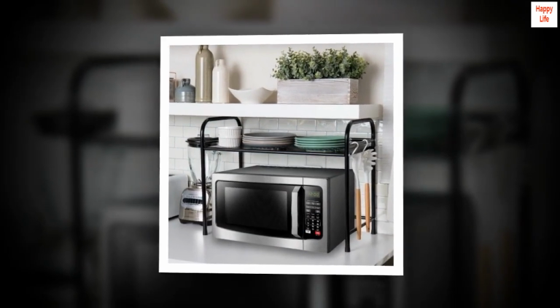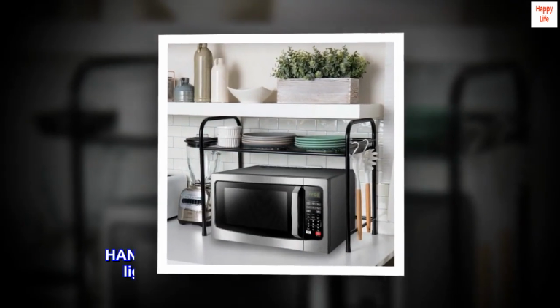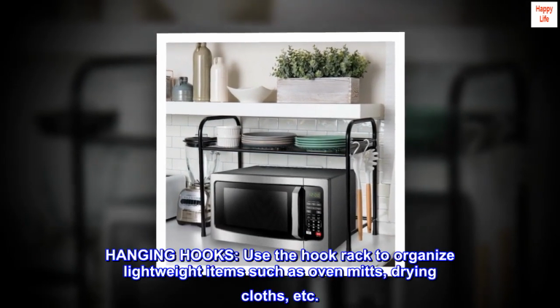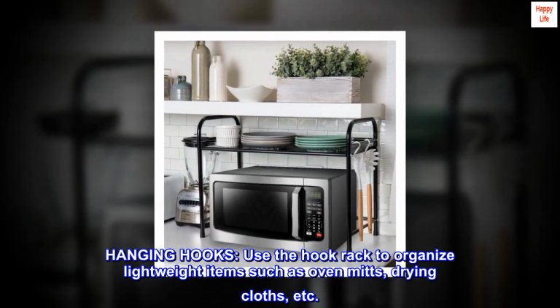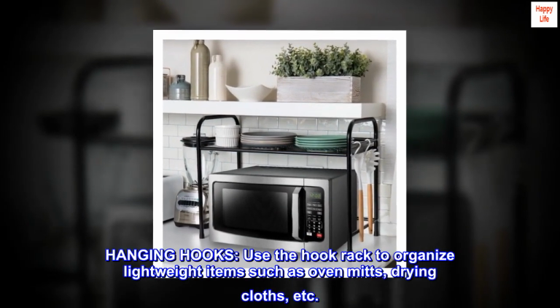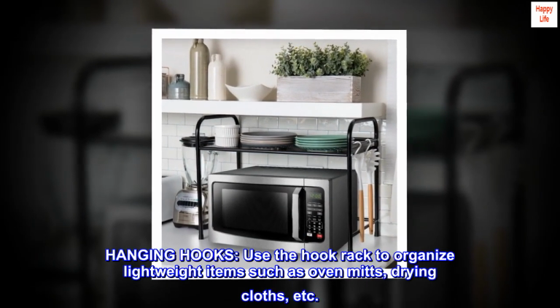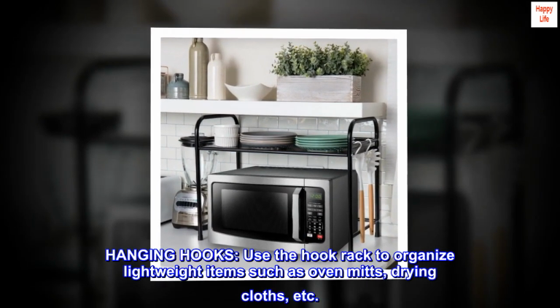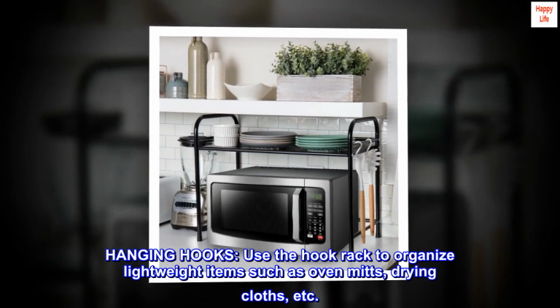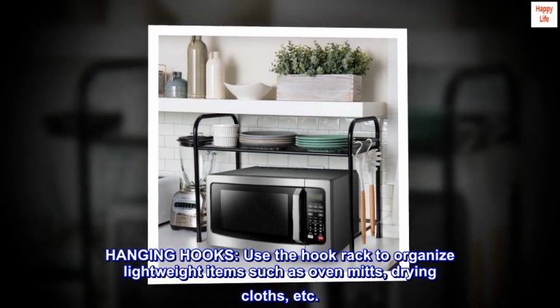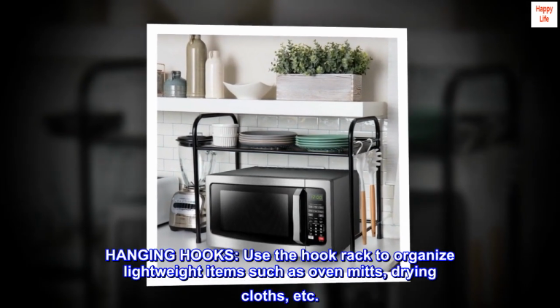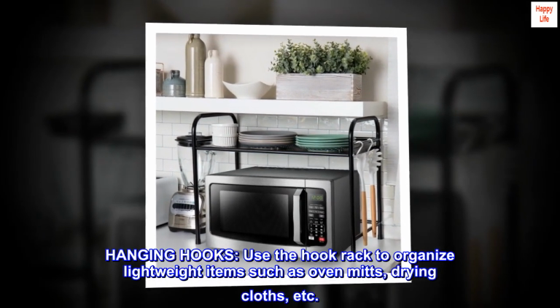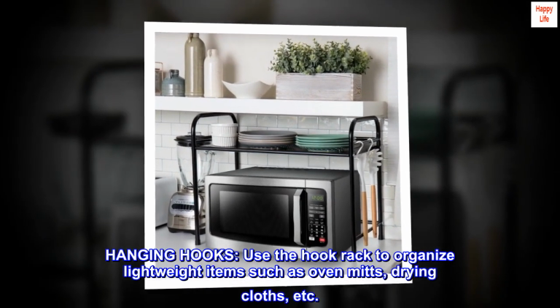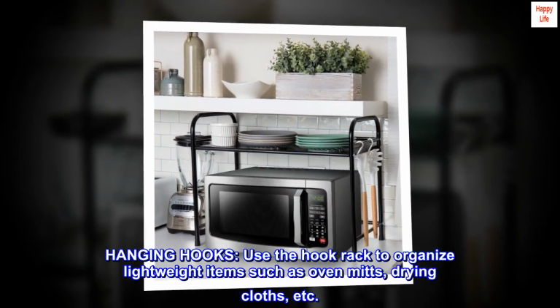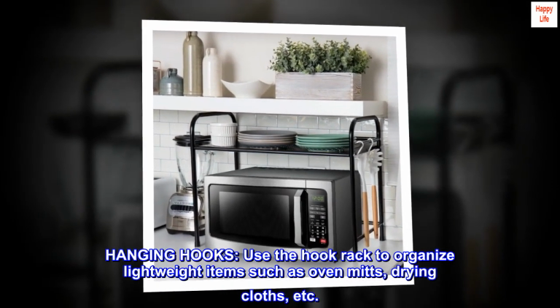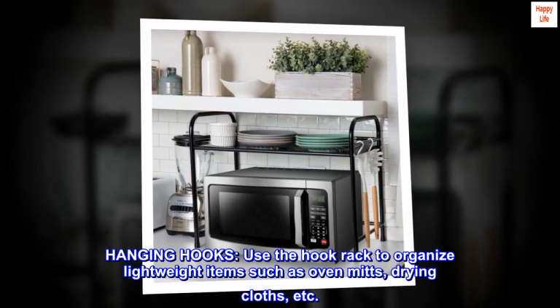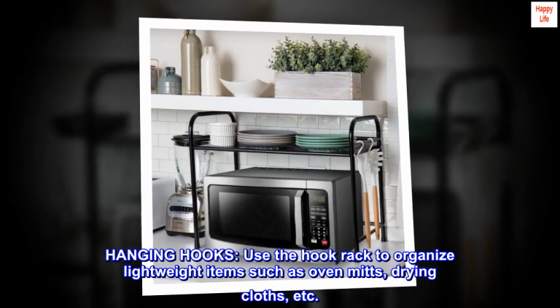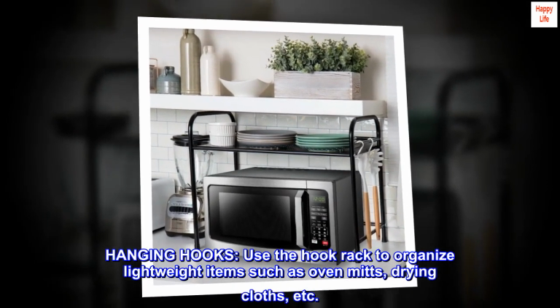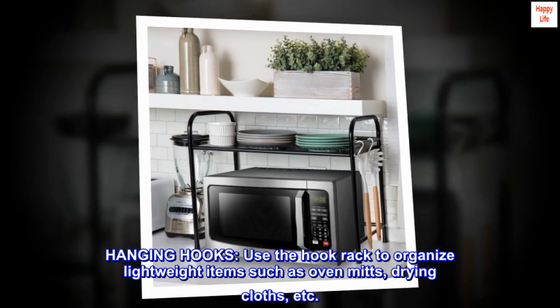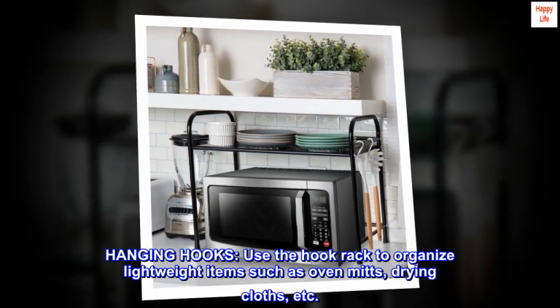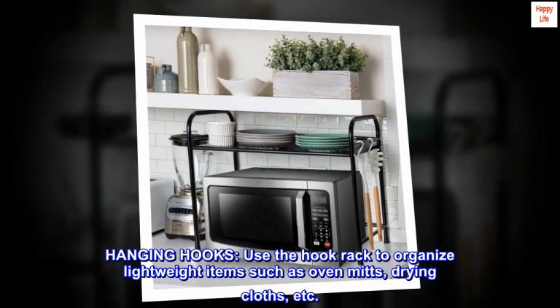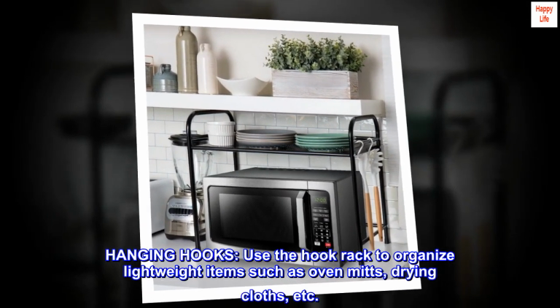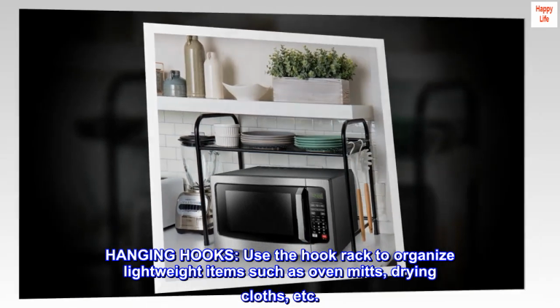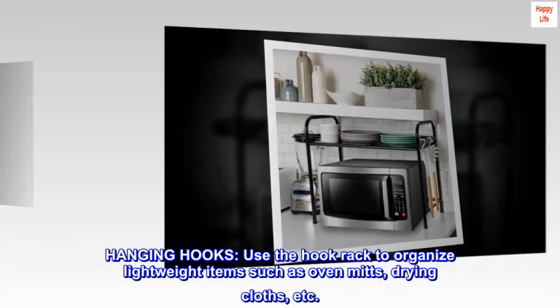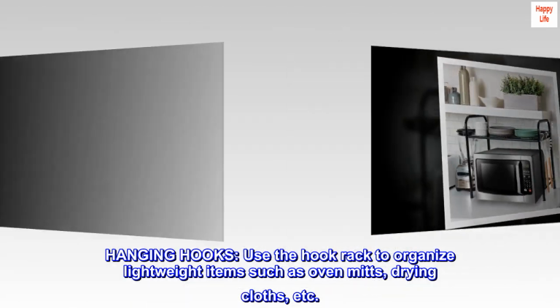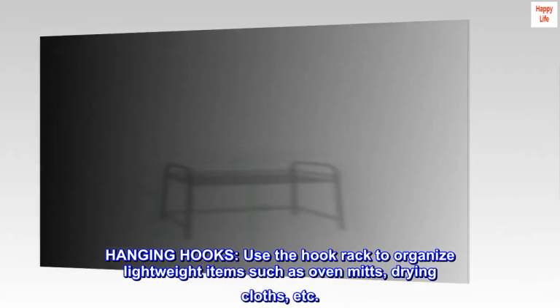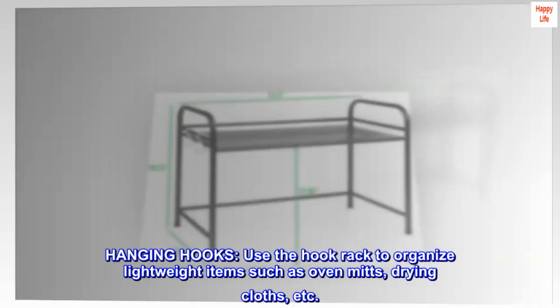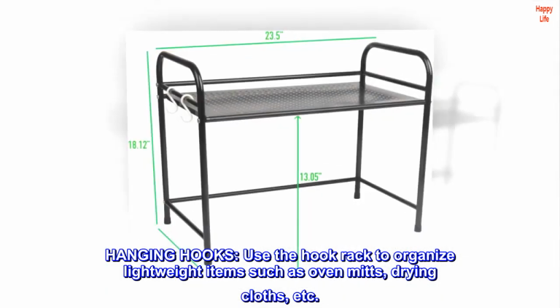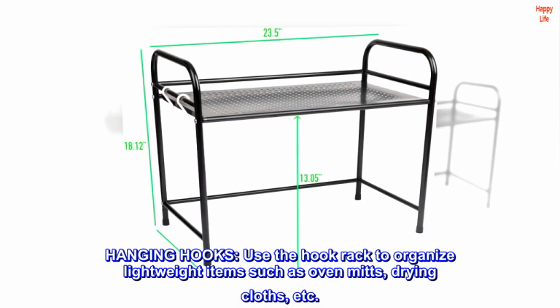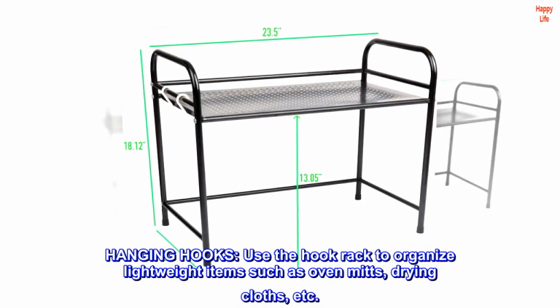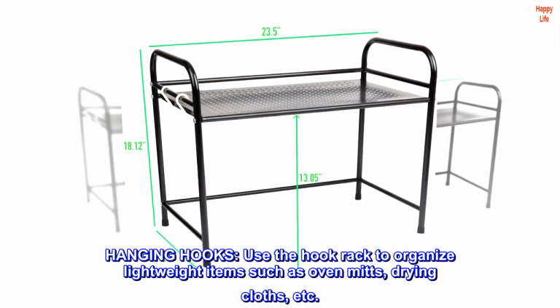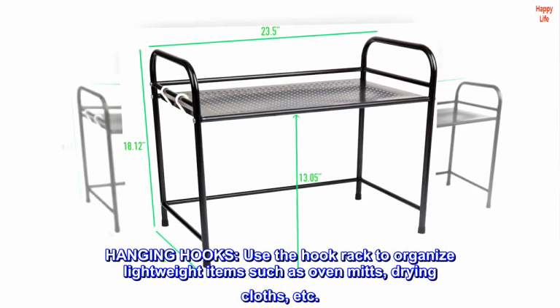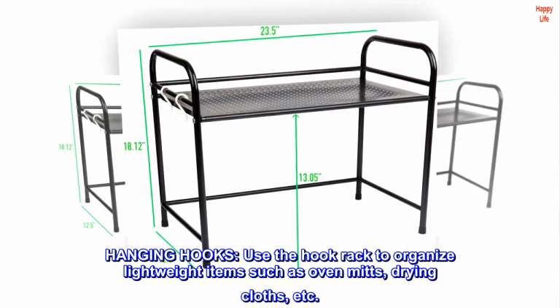Hanging Hooks. Use the hook rack to organize lightweight items such as oven mitts, drying cloths, etc.